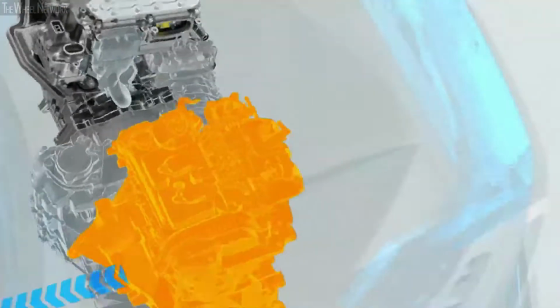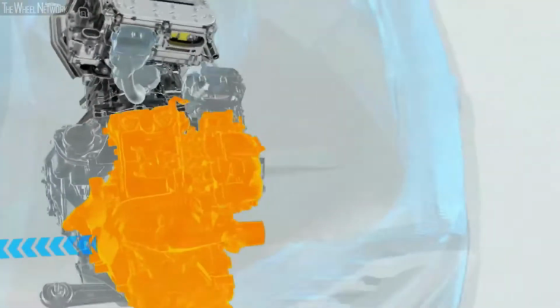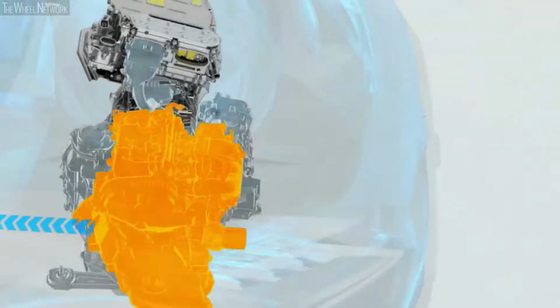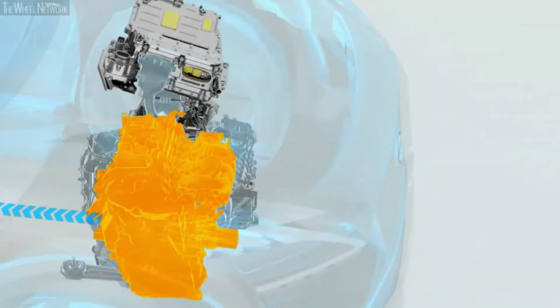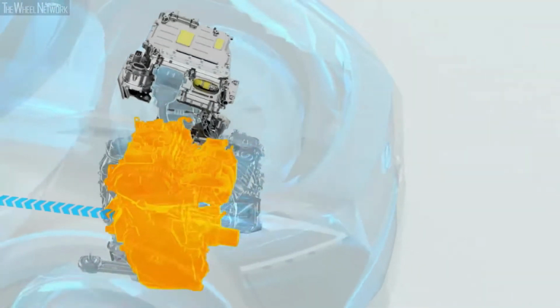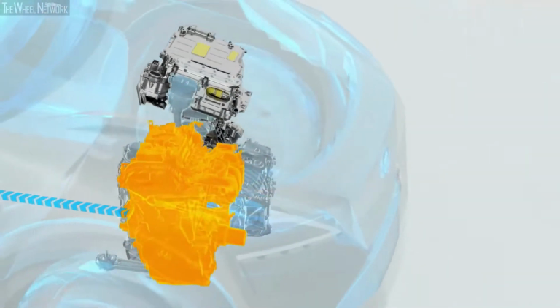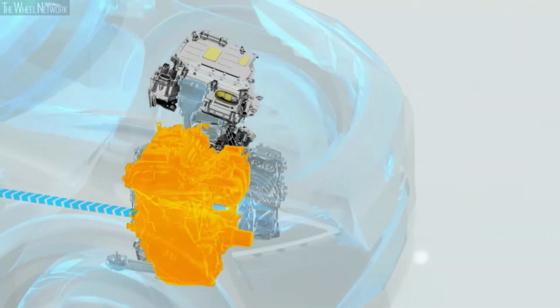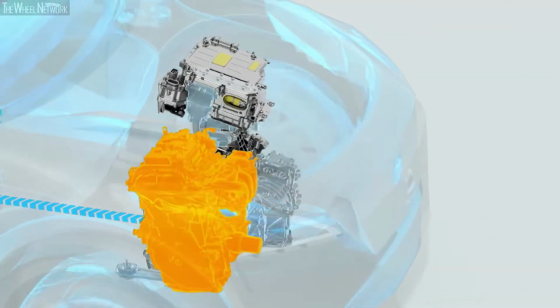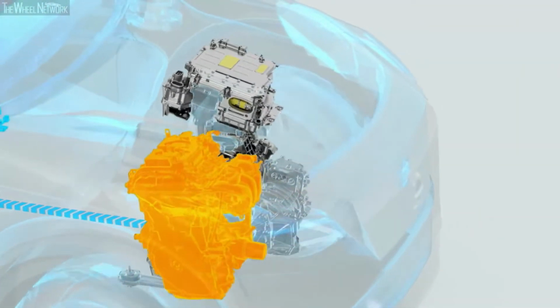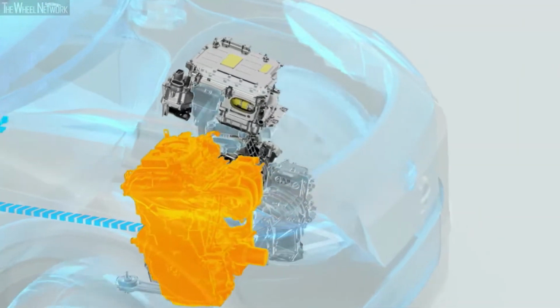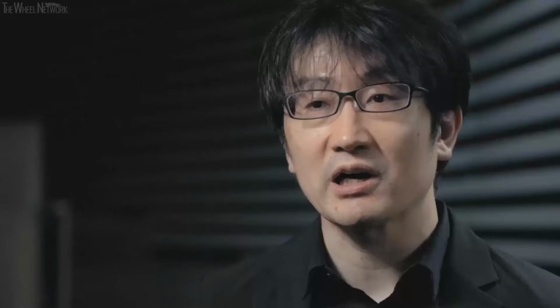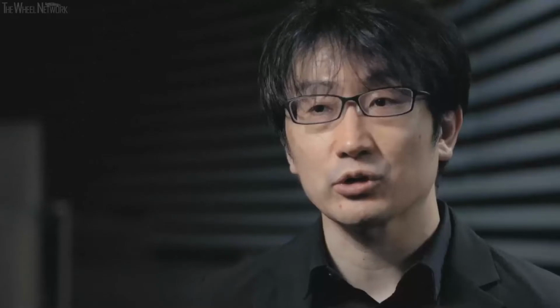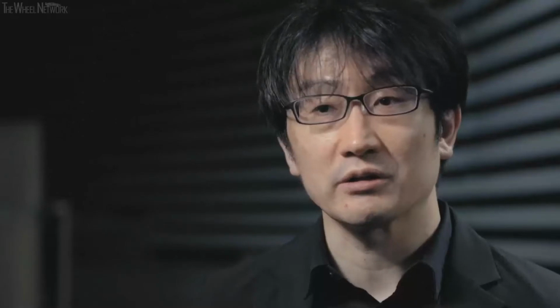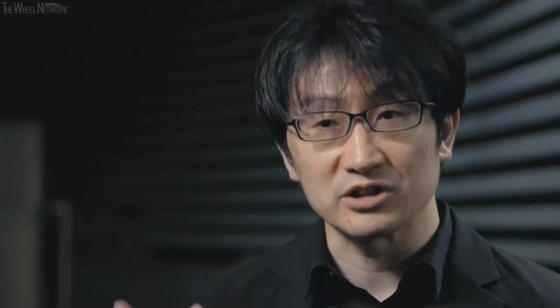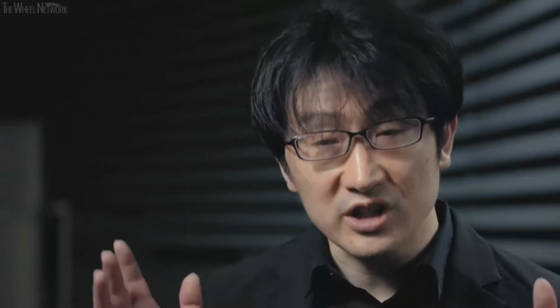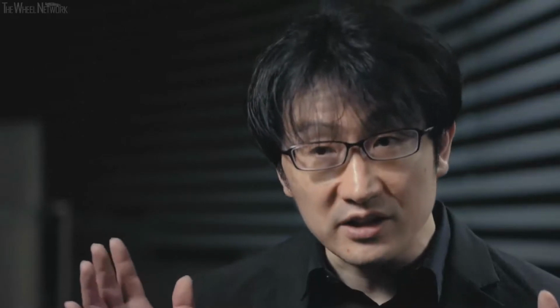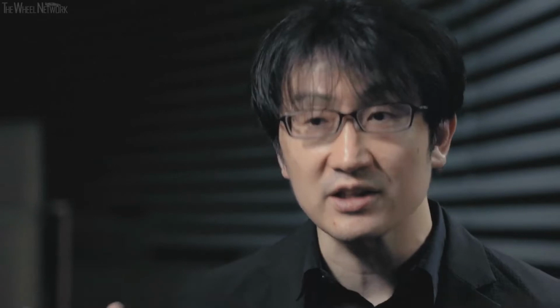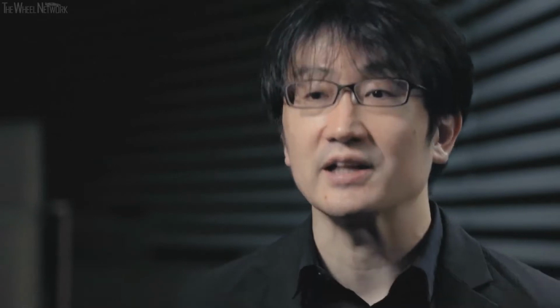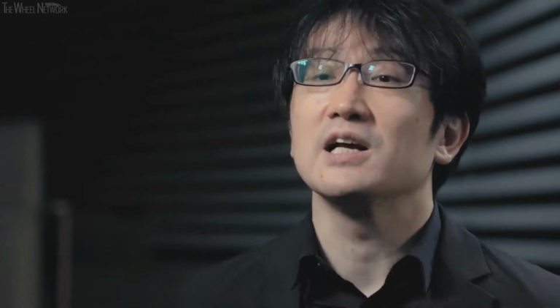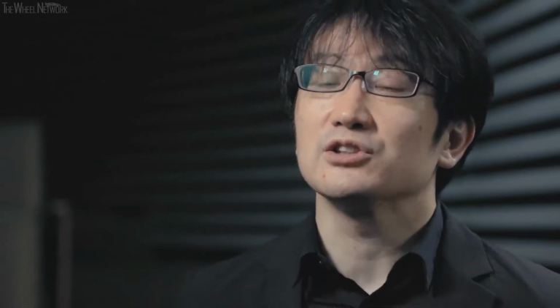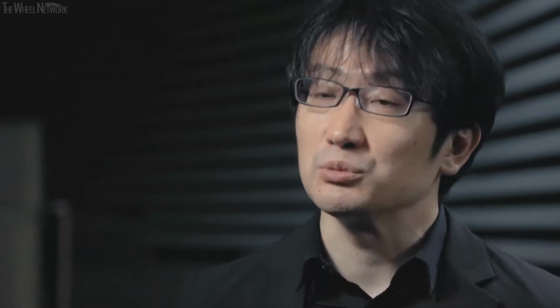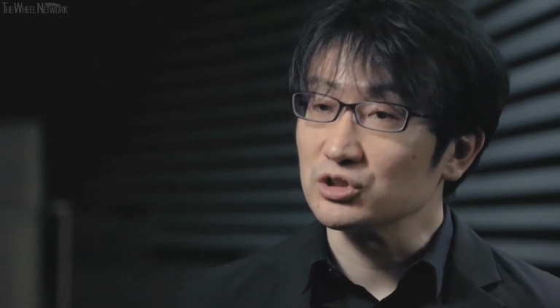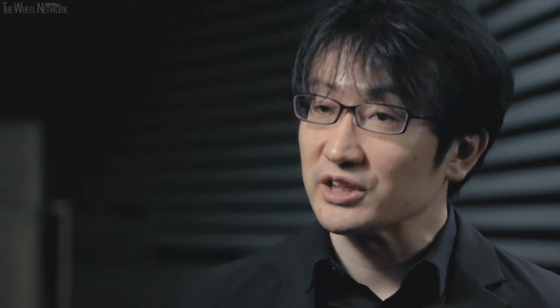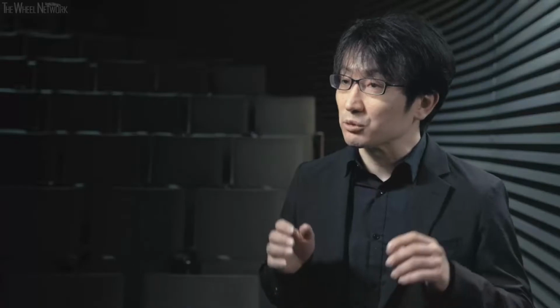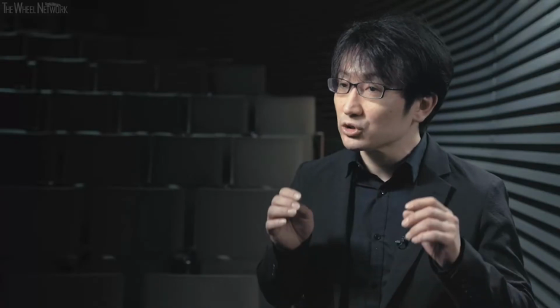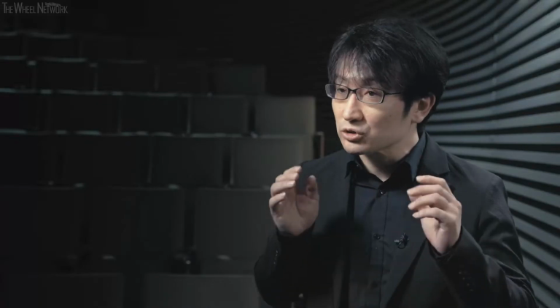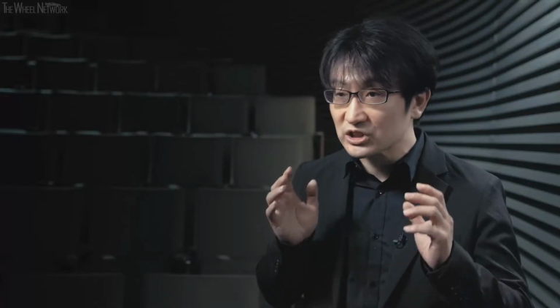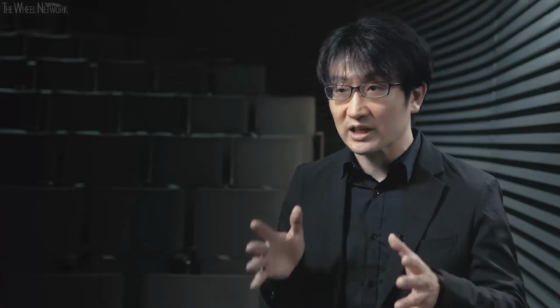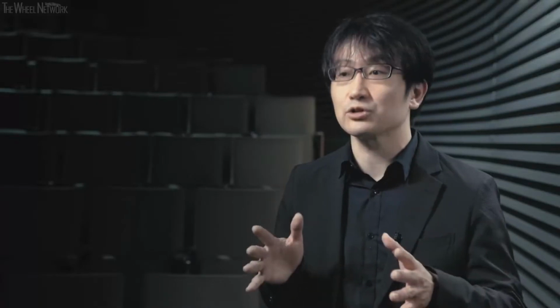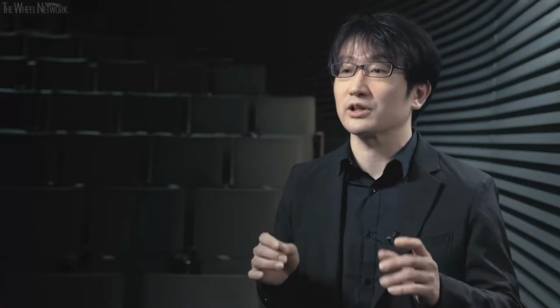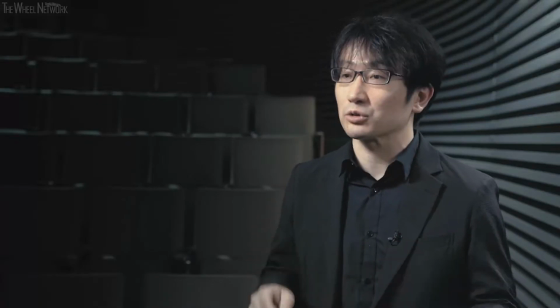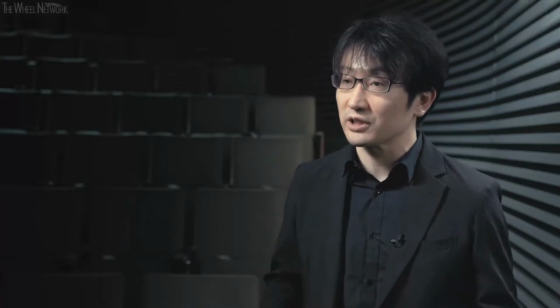Compared to other hybrid or current powertrain configurations, e-Power is able to deliver smooth and responsive power and speed.